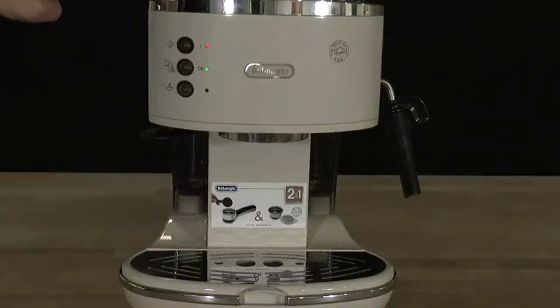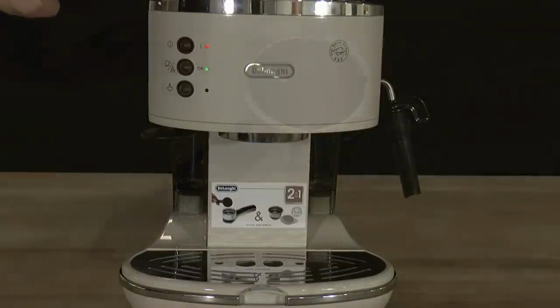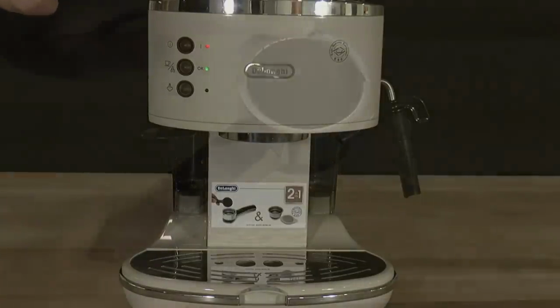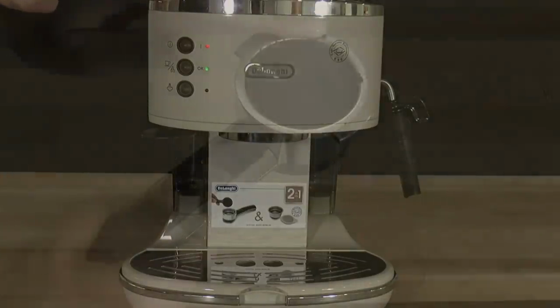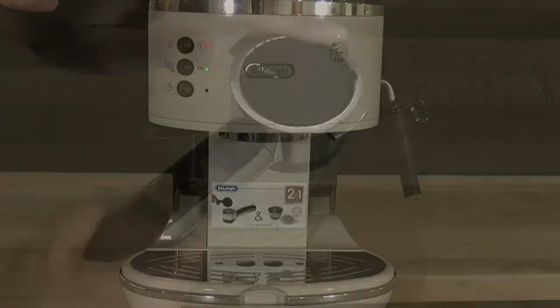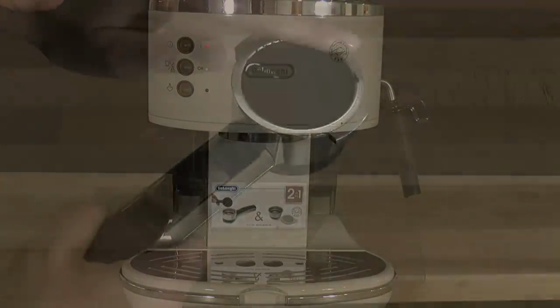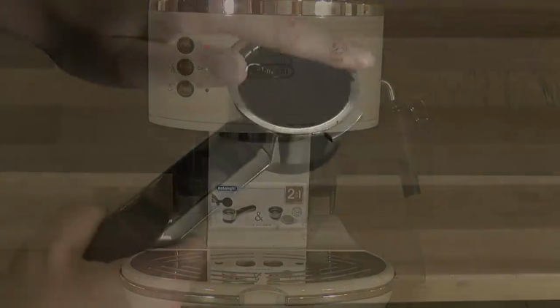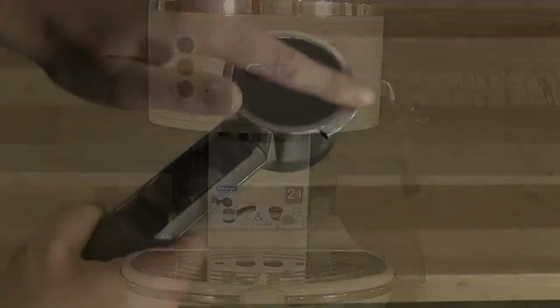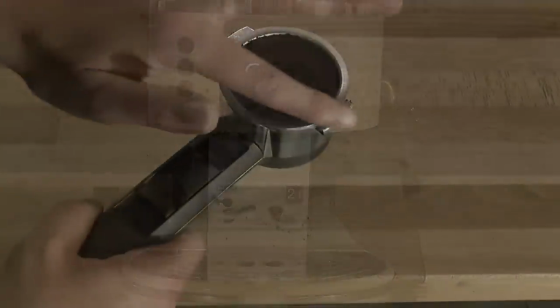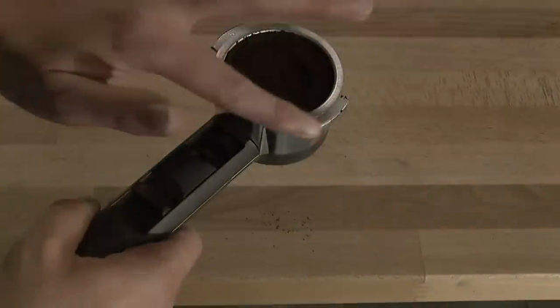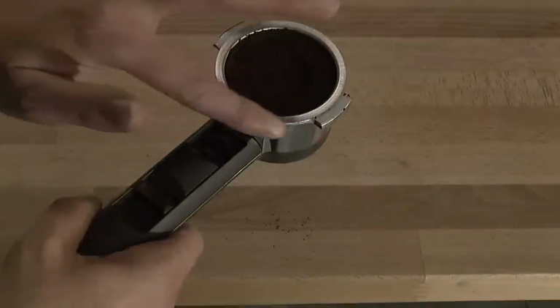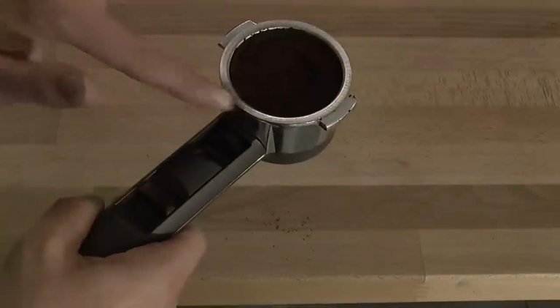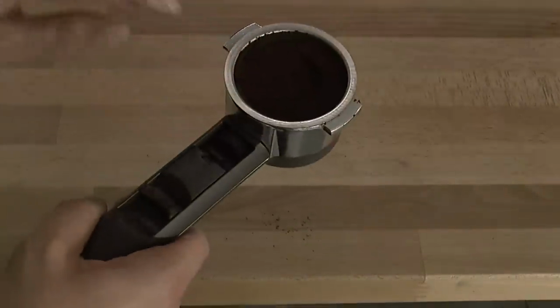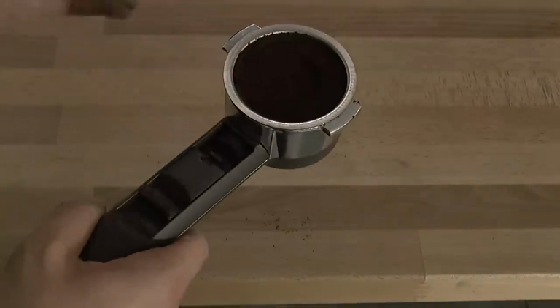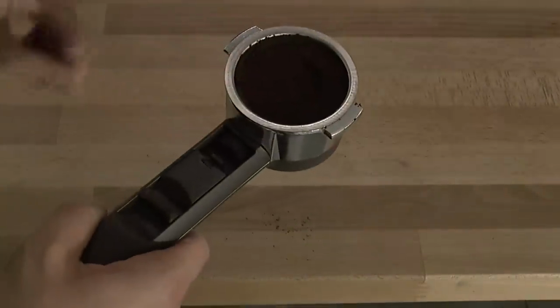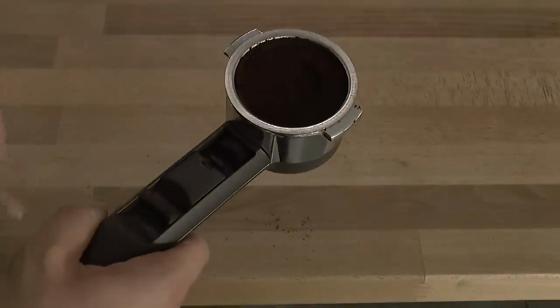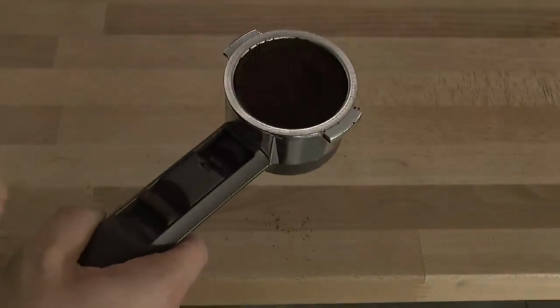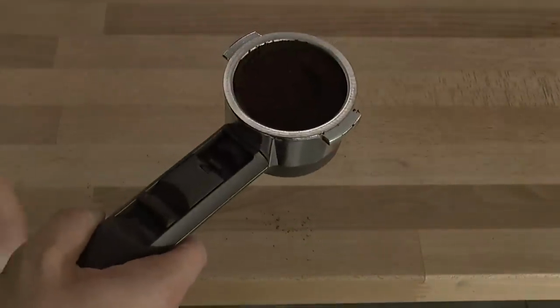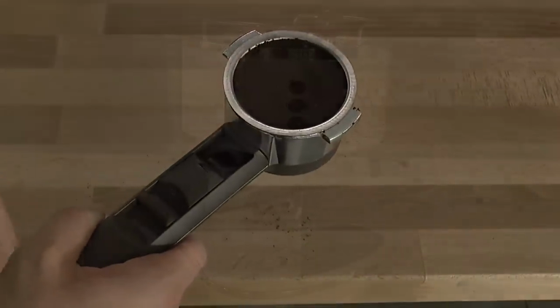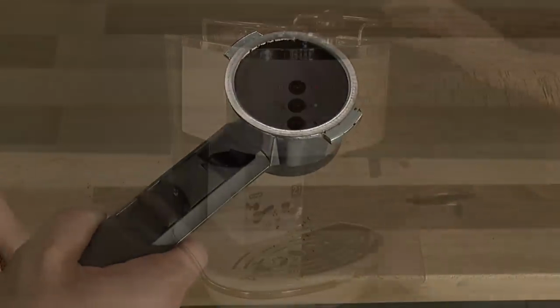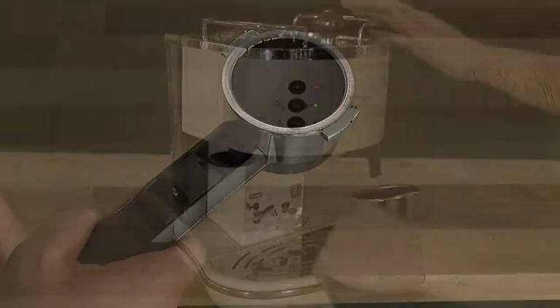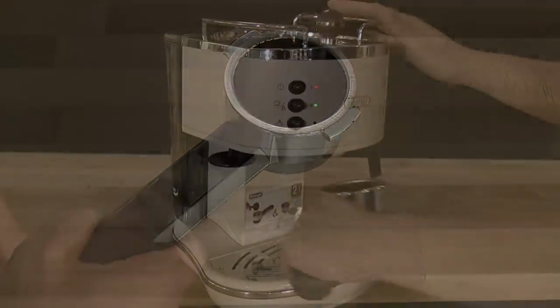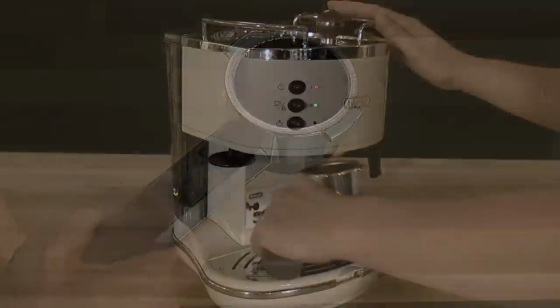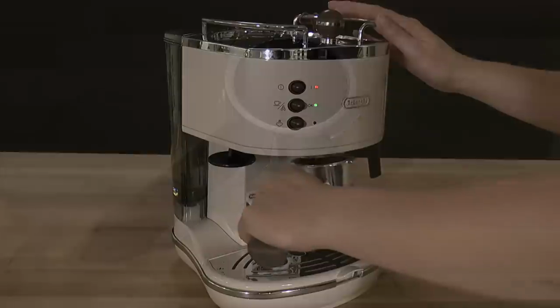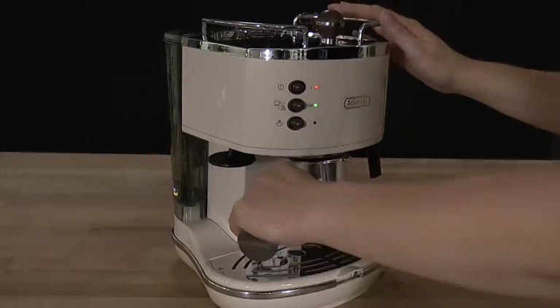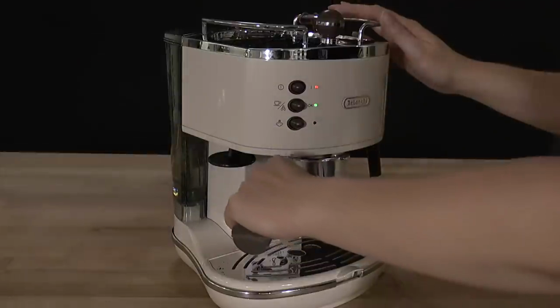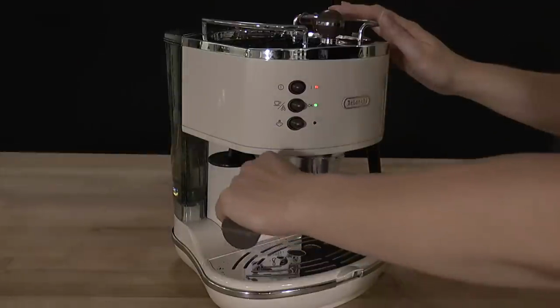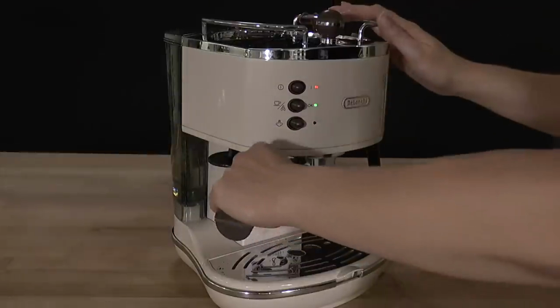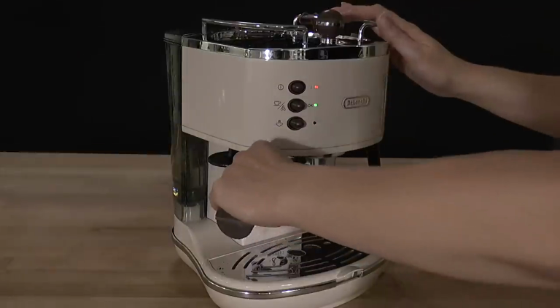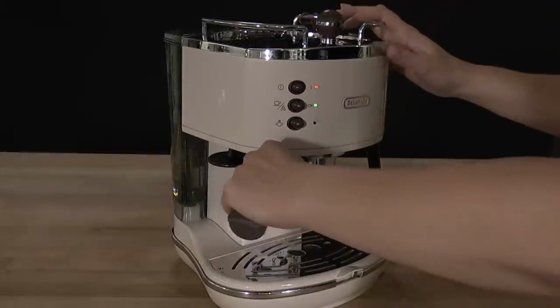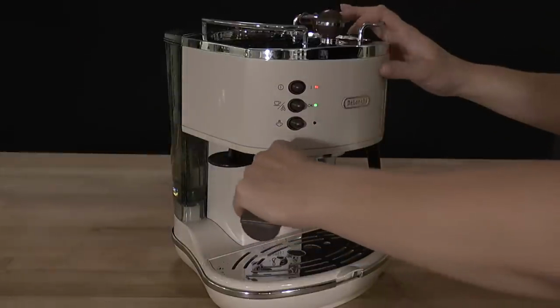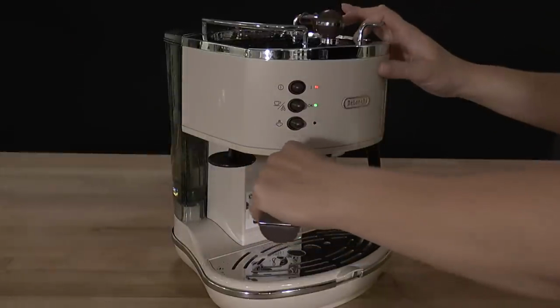Remove any residual coffee and attach to the boiler outlet by connecting and turning fully and securely to the right.